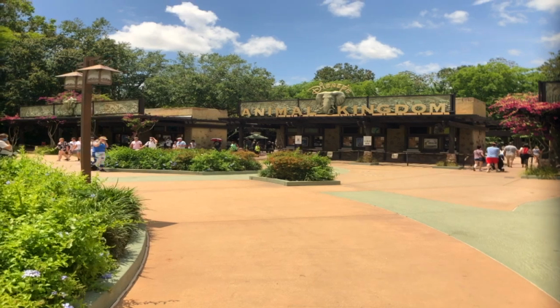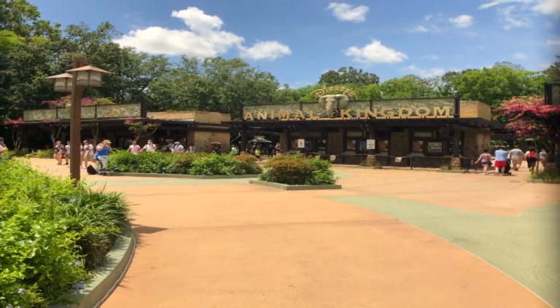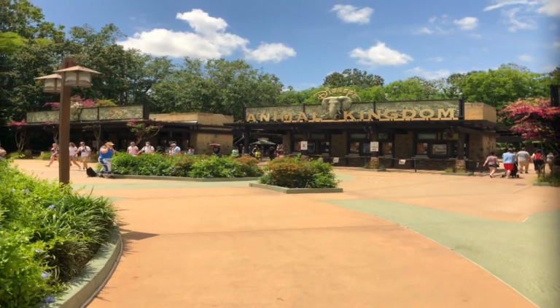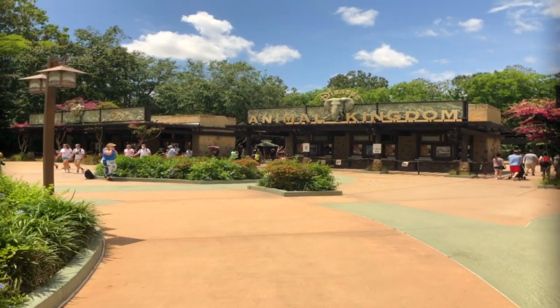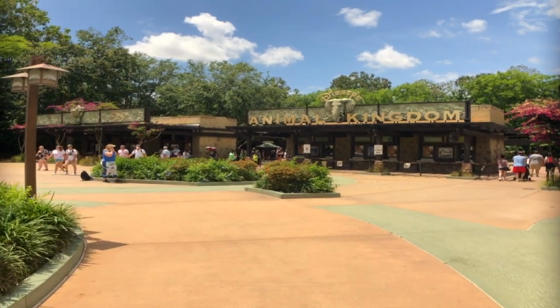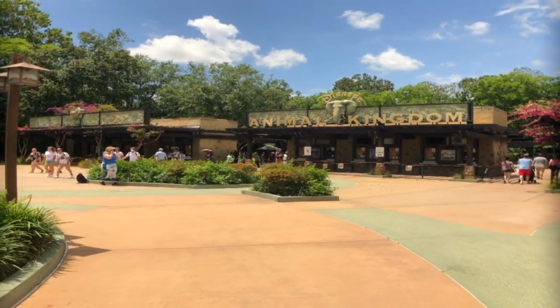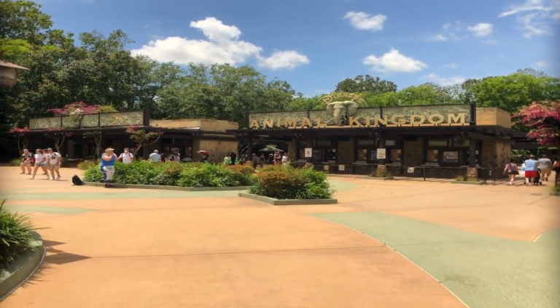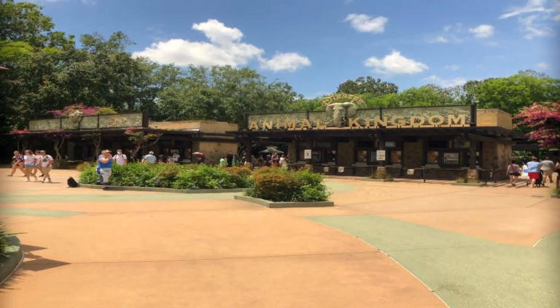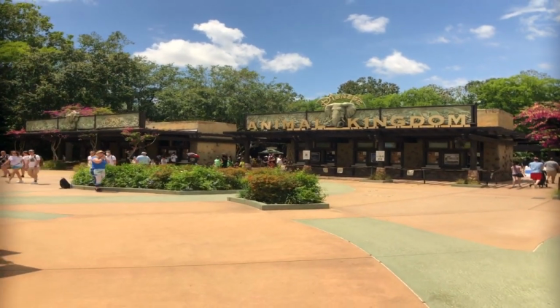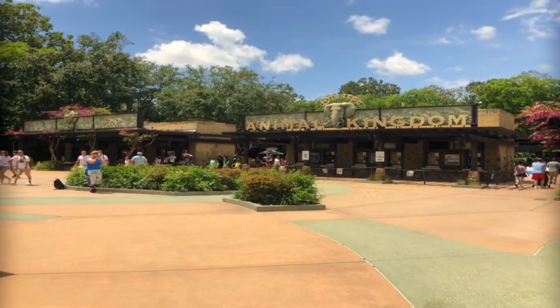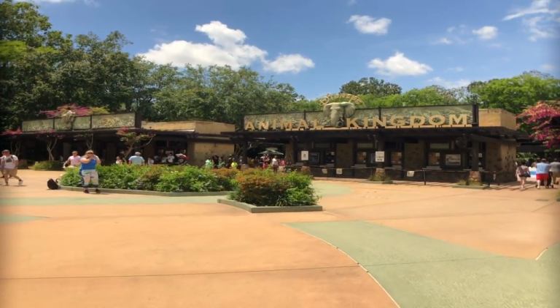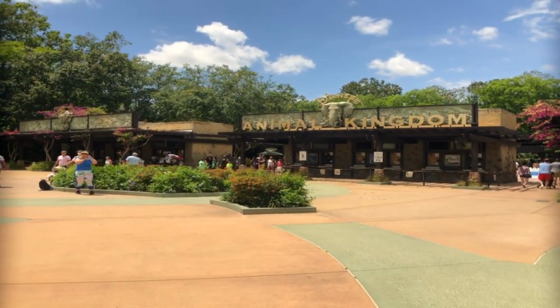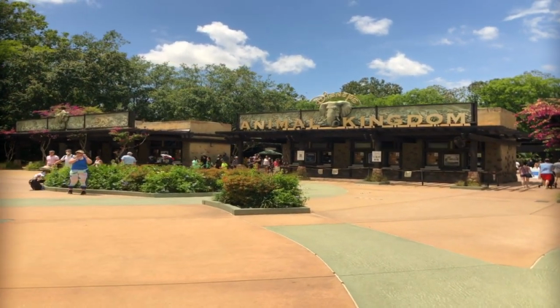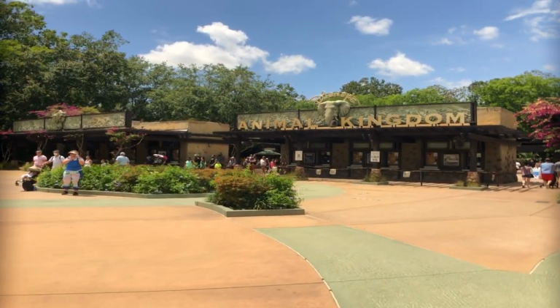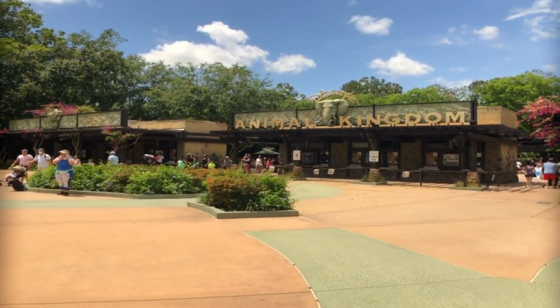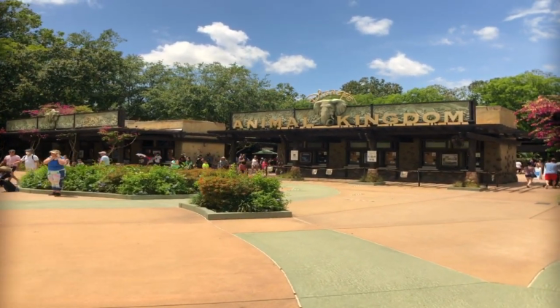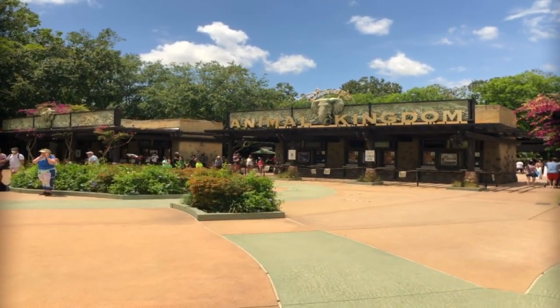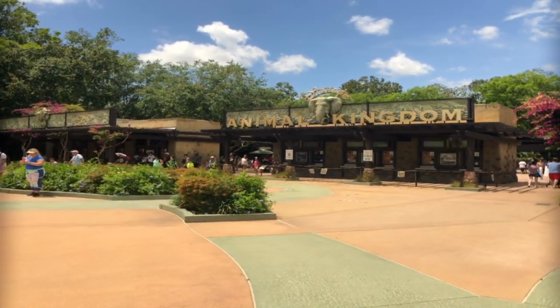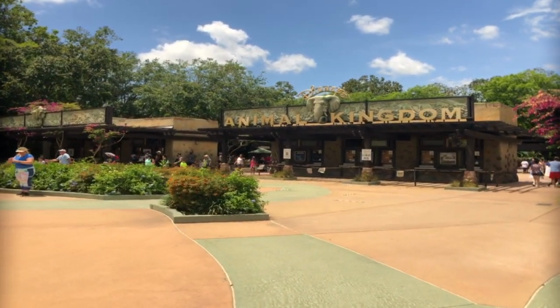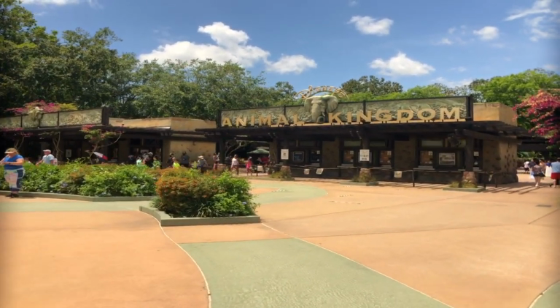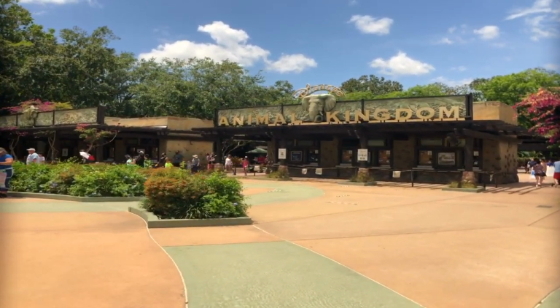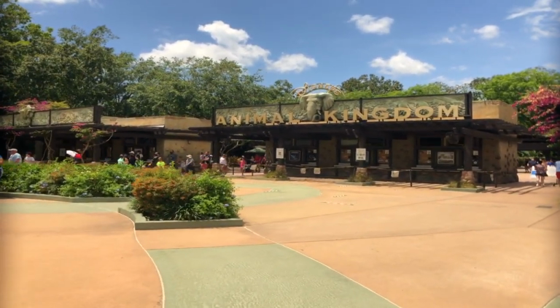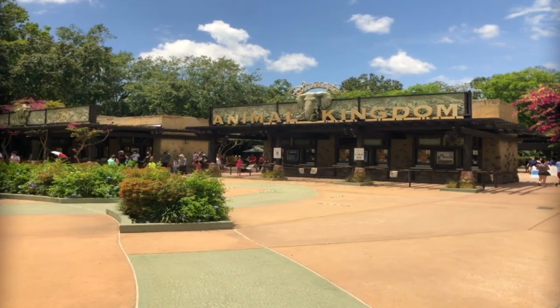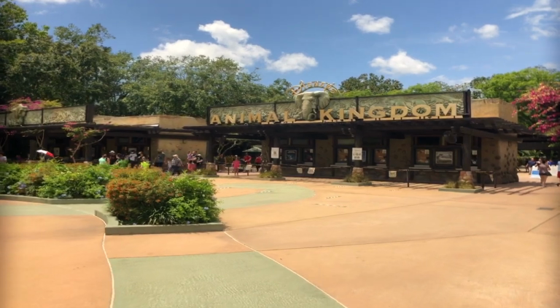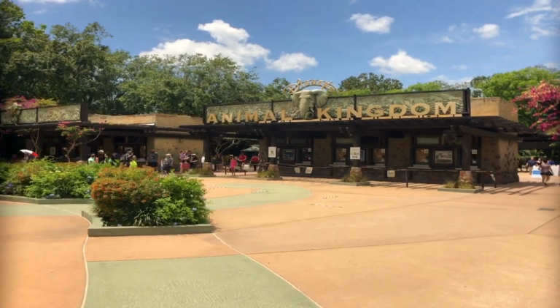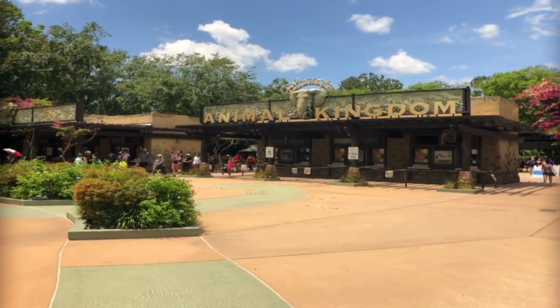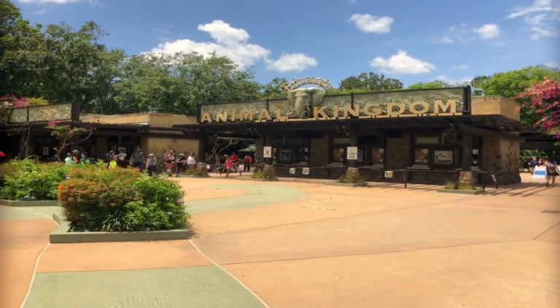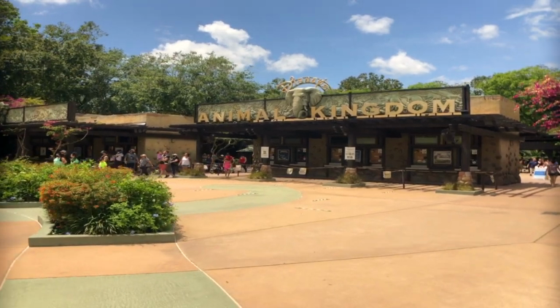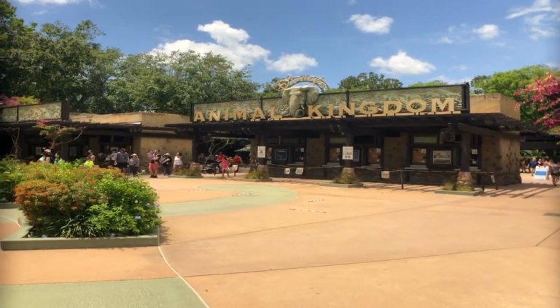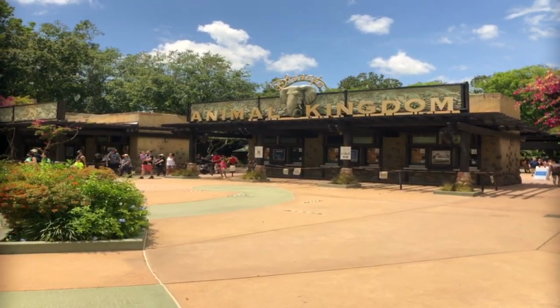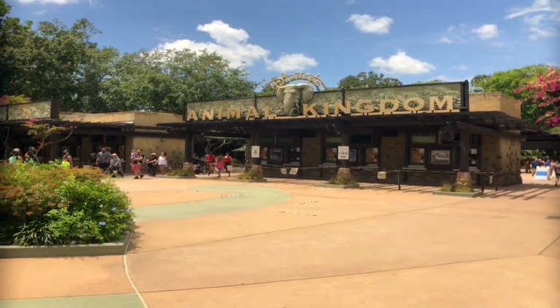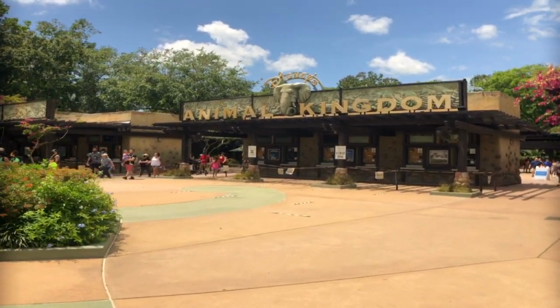Hi, we're Susan and Mitch. This is the first week that Disney's allowed guests into the park without masks, so today we're at Animal Kingdom.